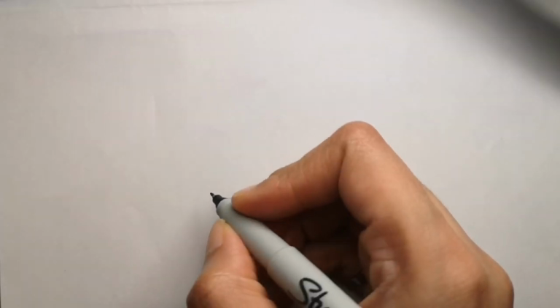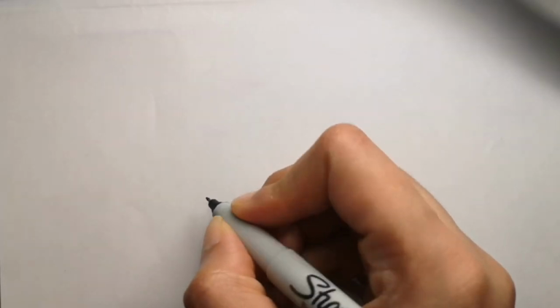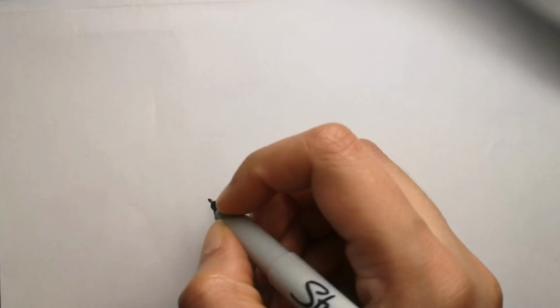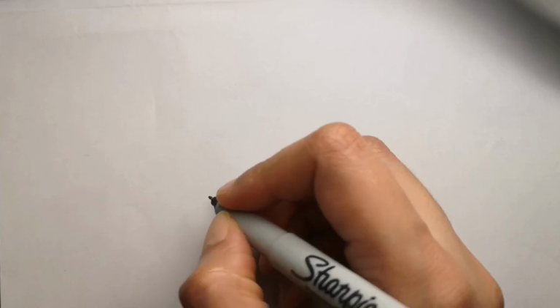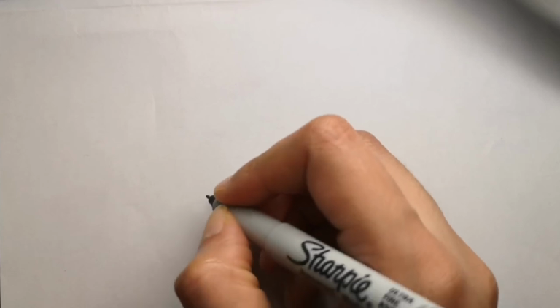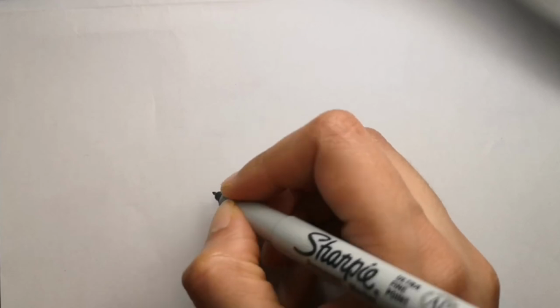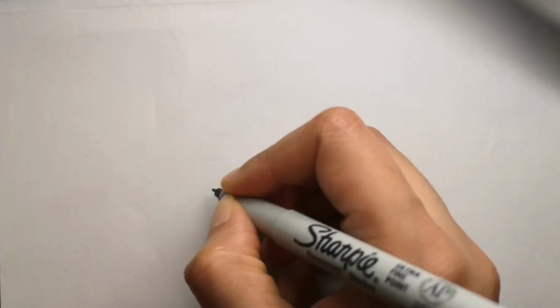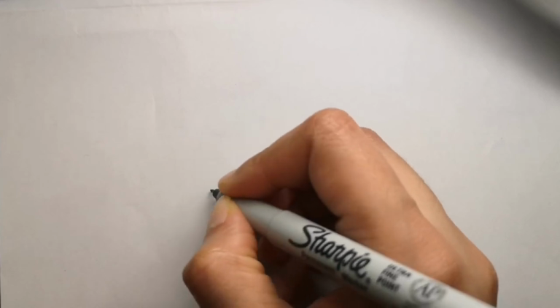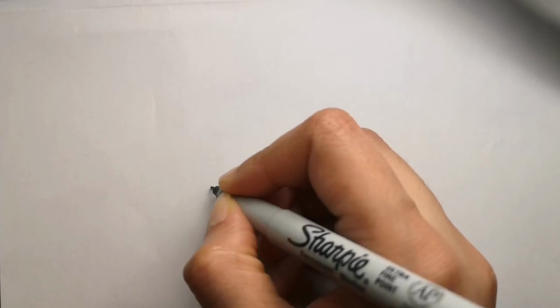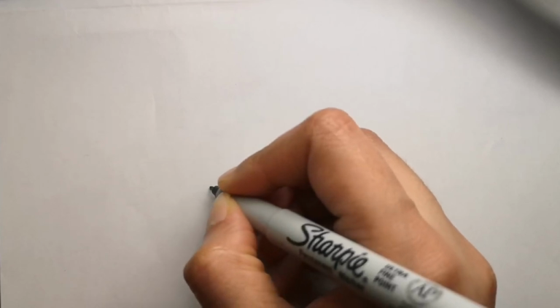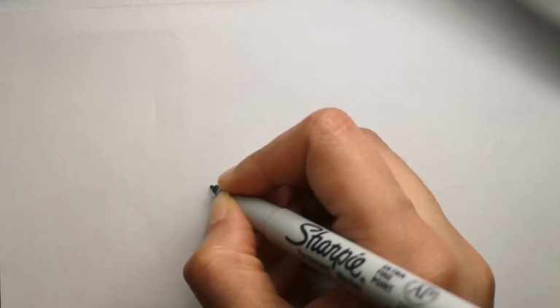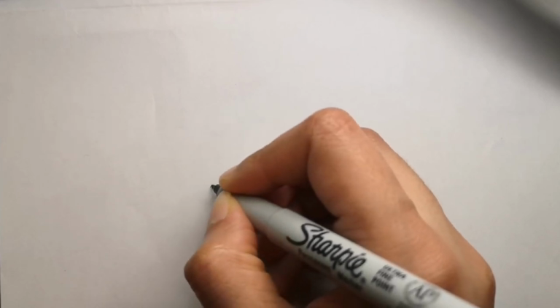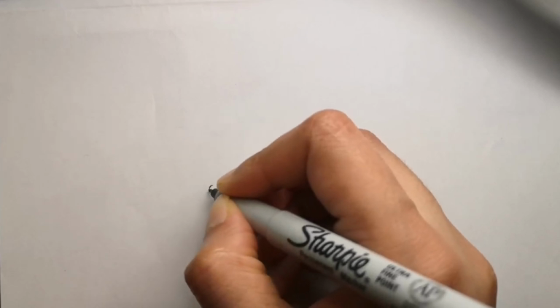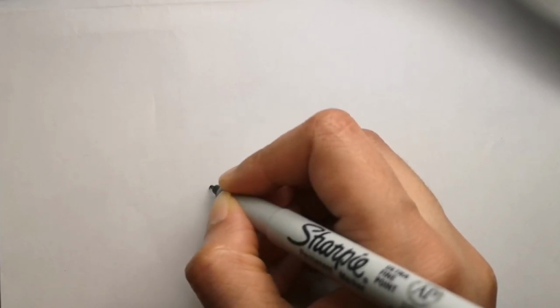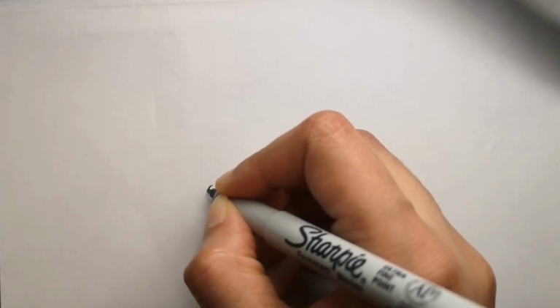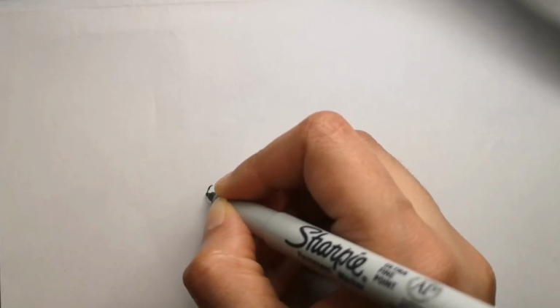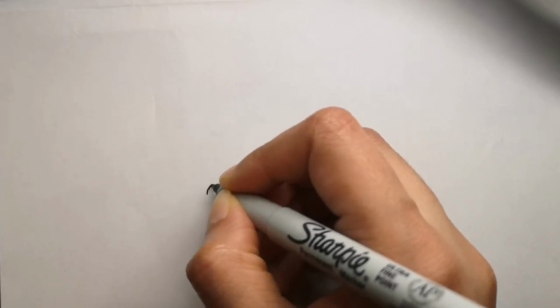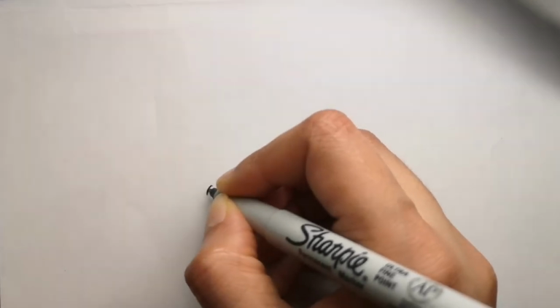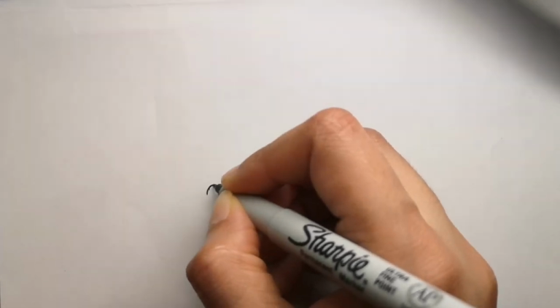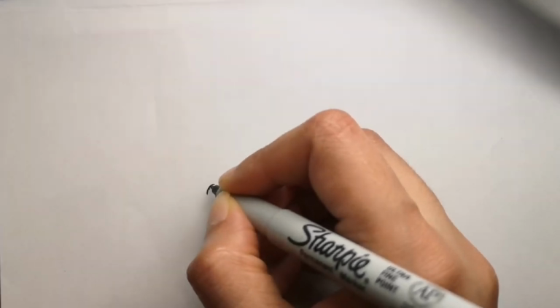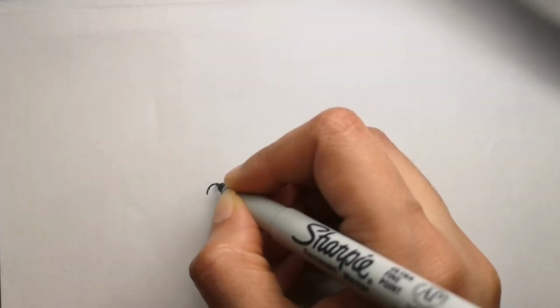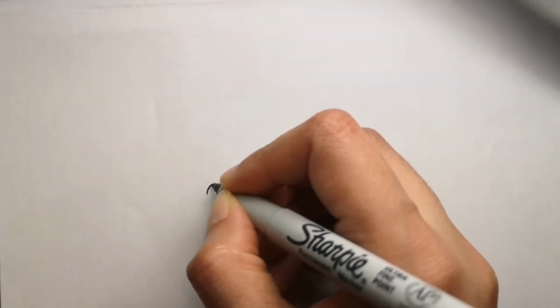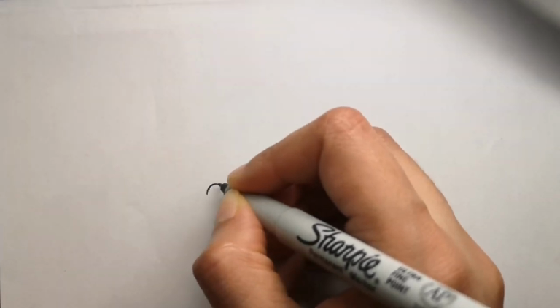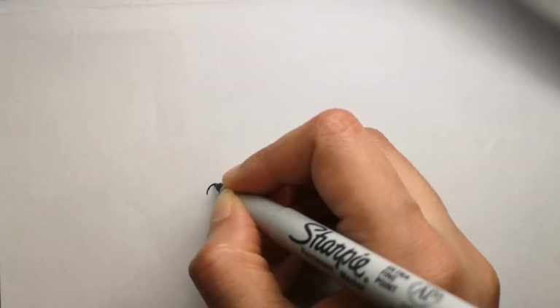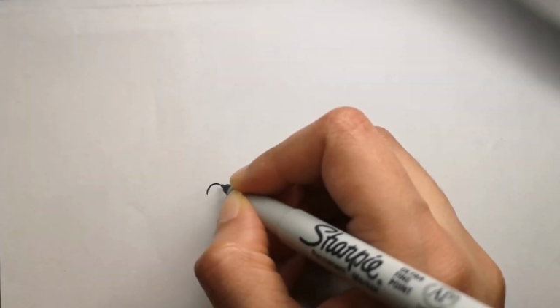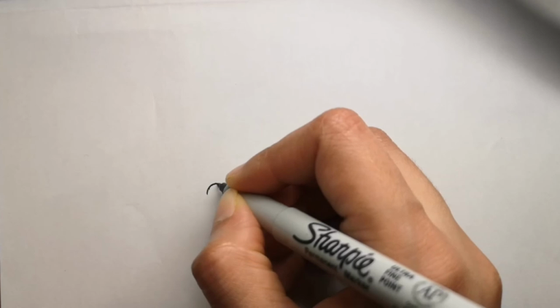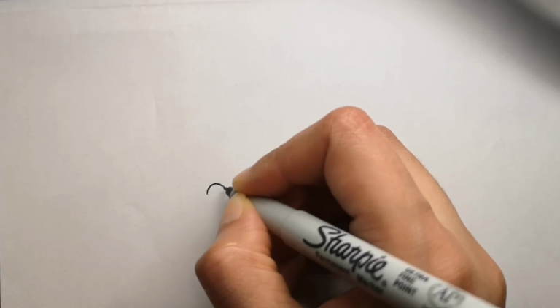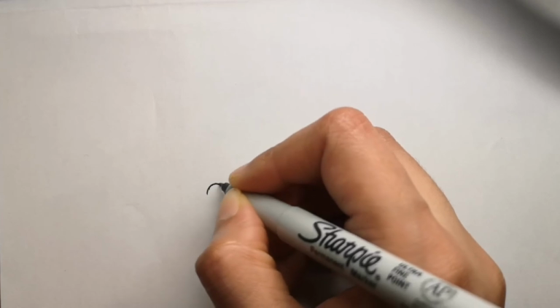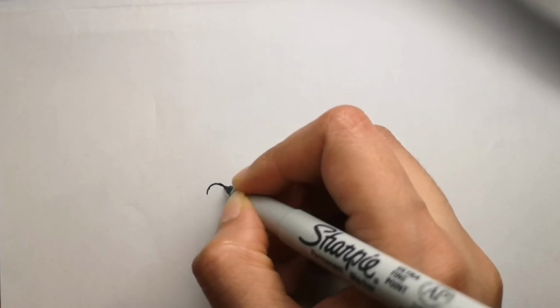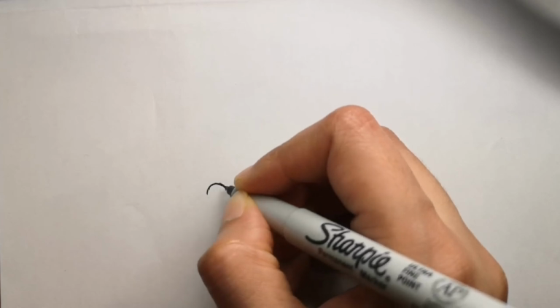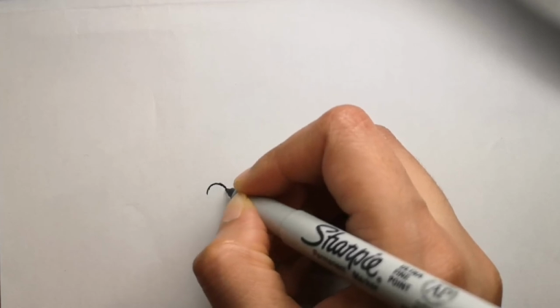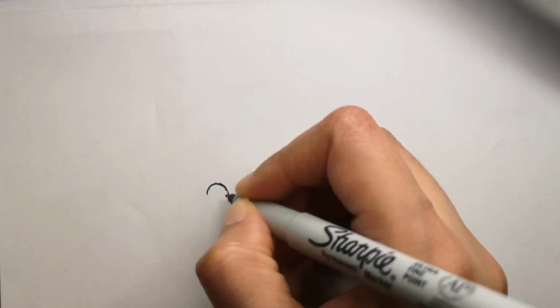Hi guys, are you ready to draw with me today? Today I will be drawing a small house mouse.